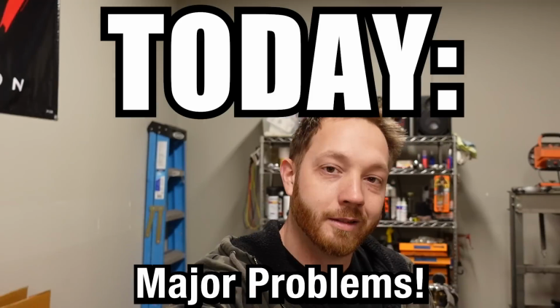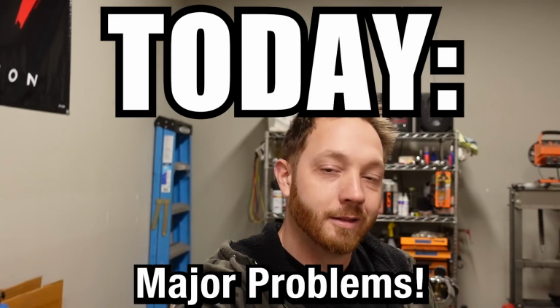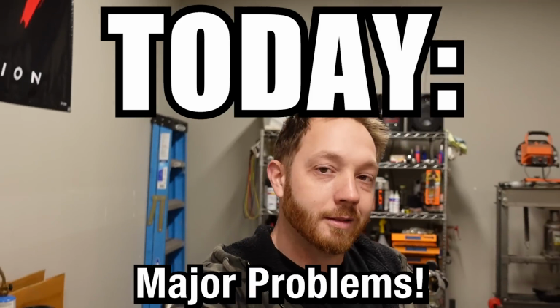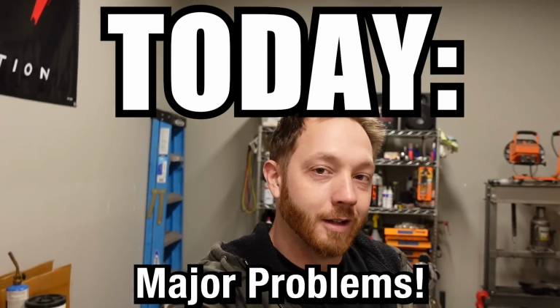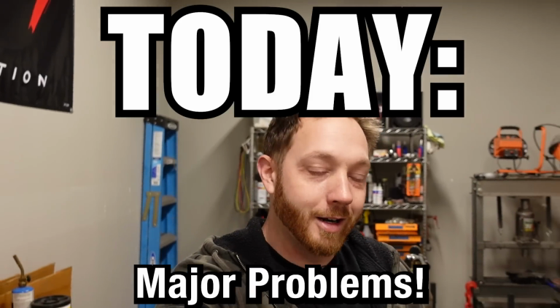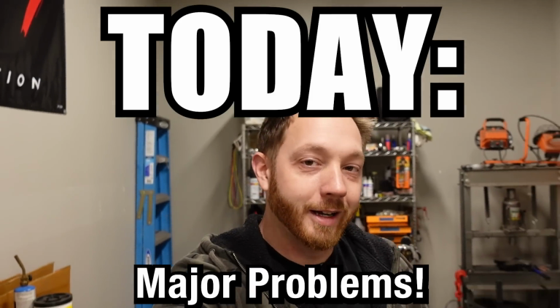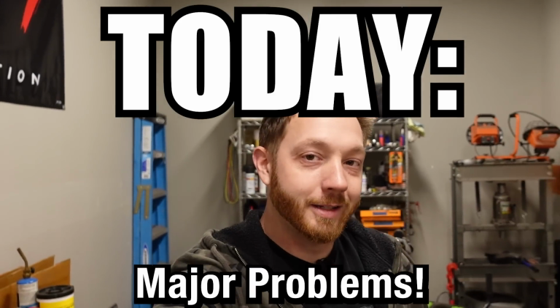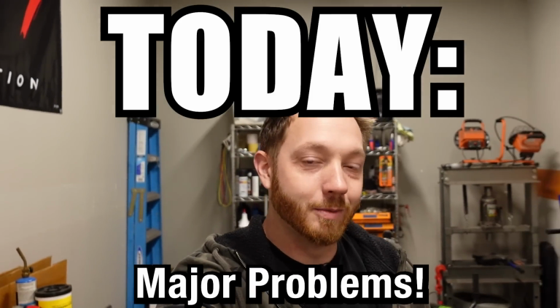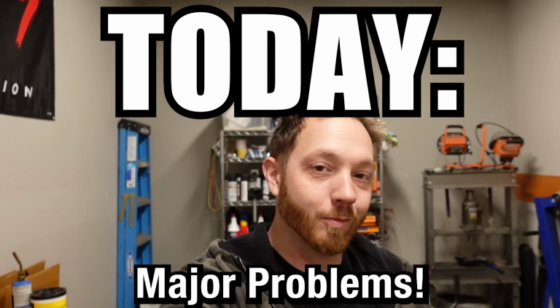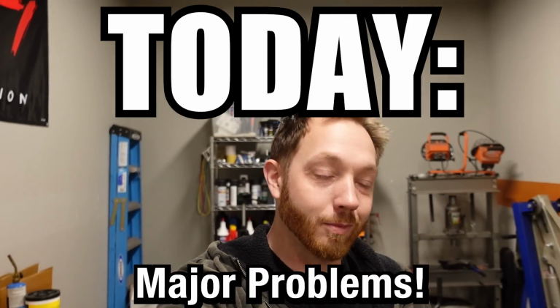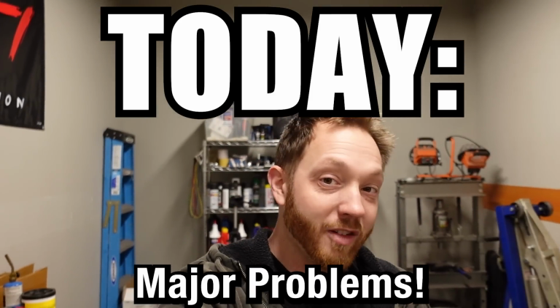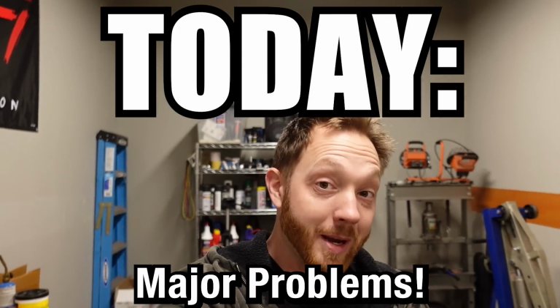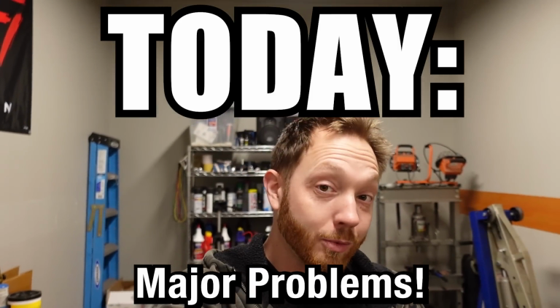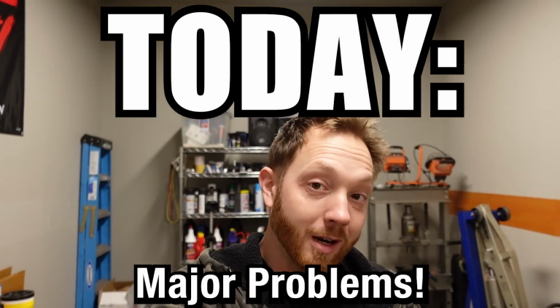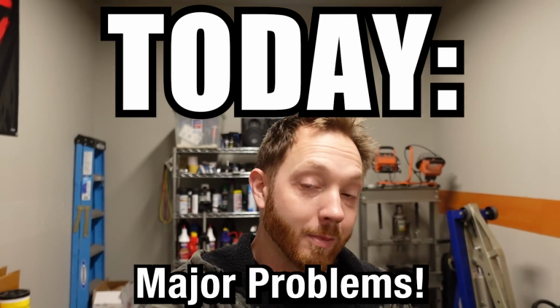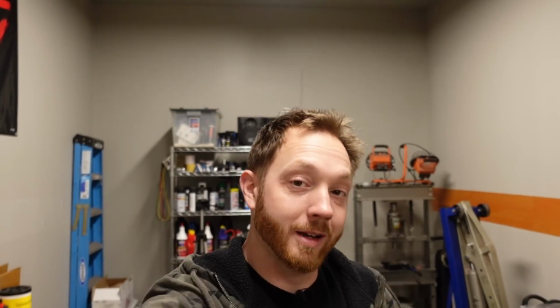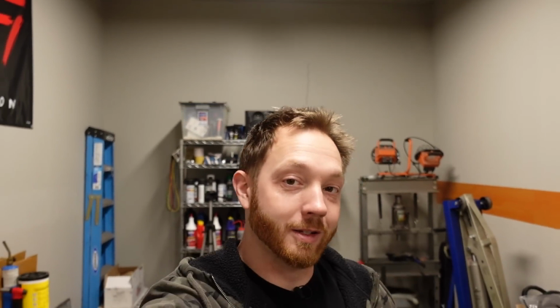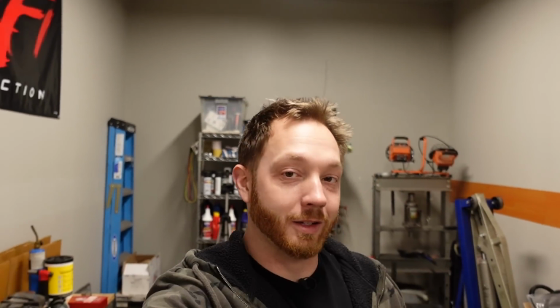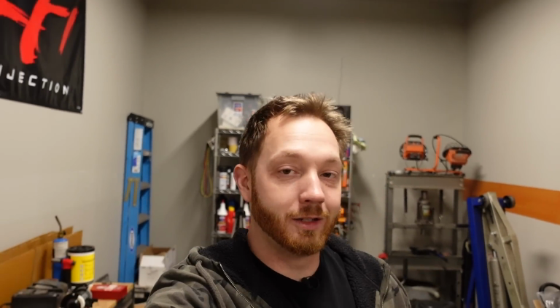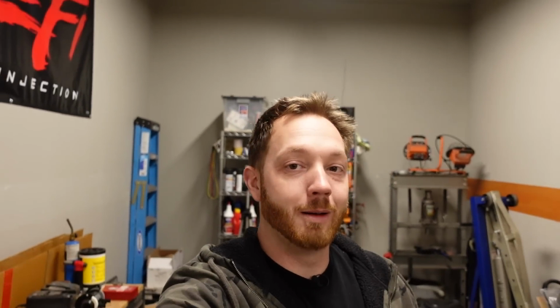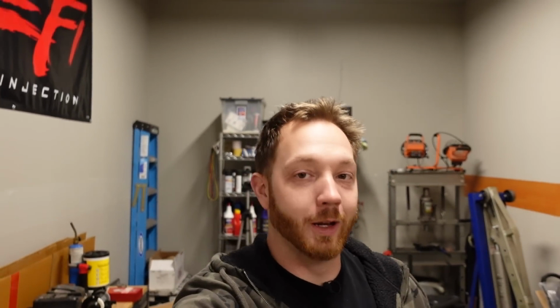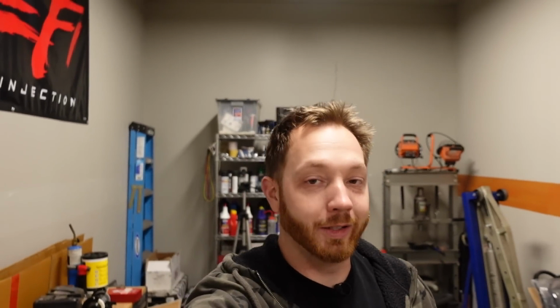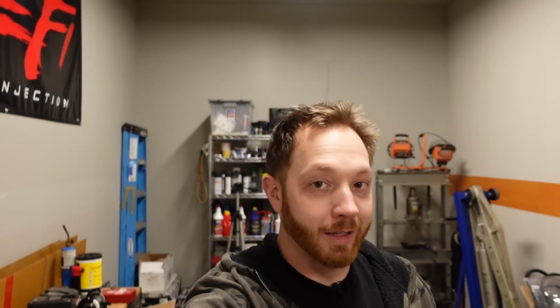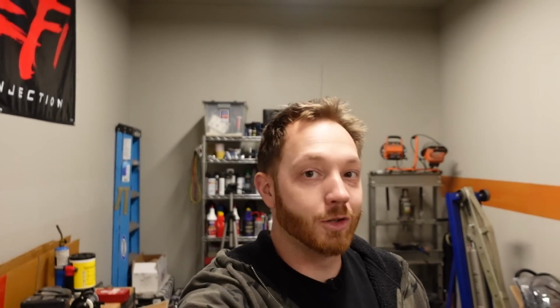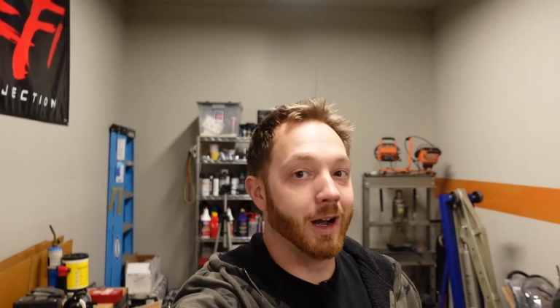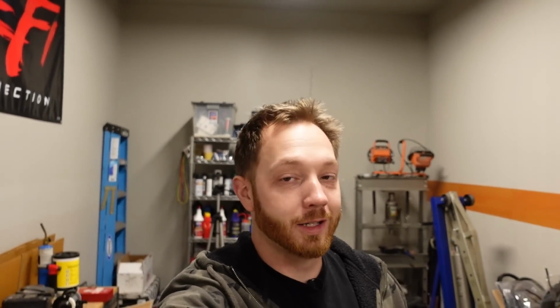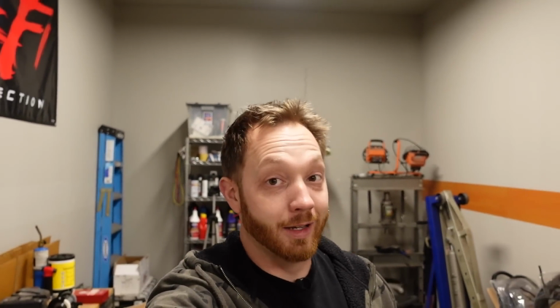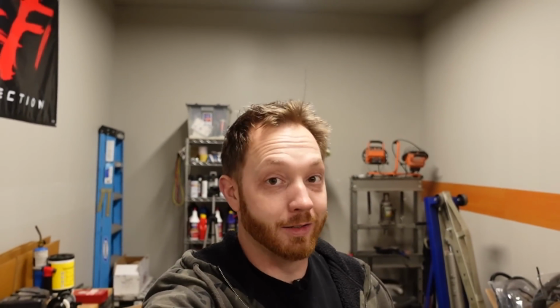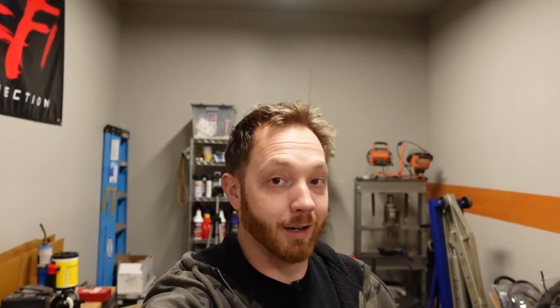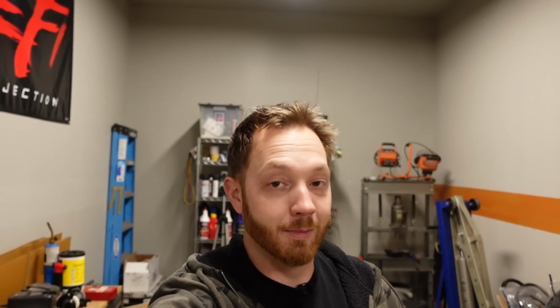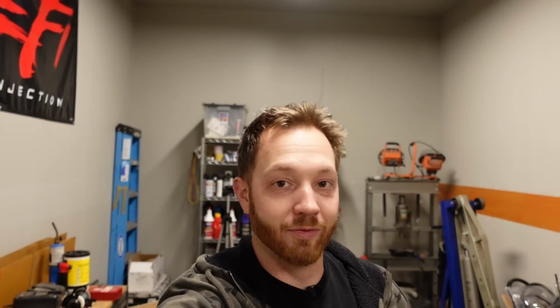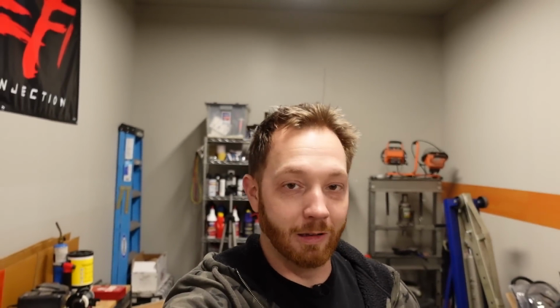Alrighty guys, we have a major problem and it is going to stop us in our tracks and it's entirely my fault.